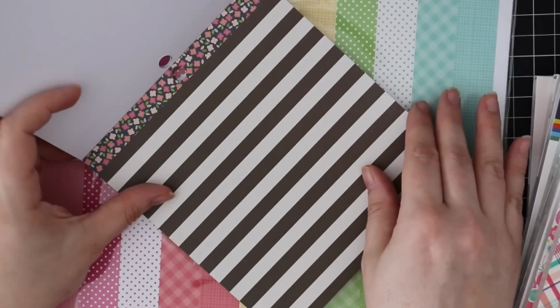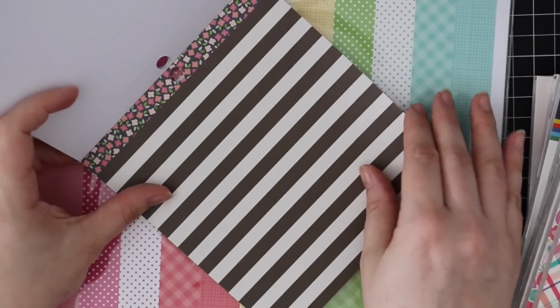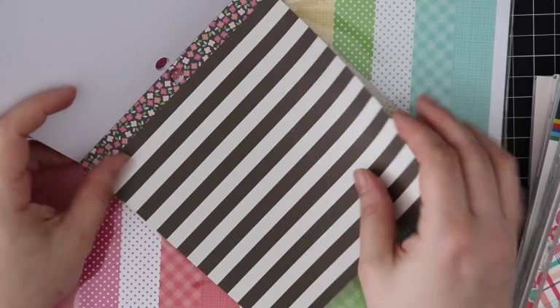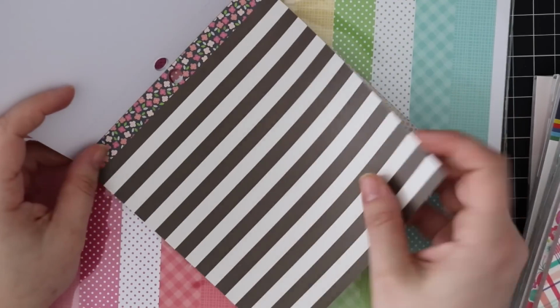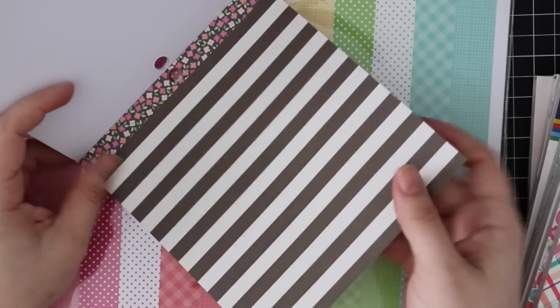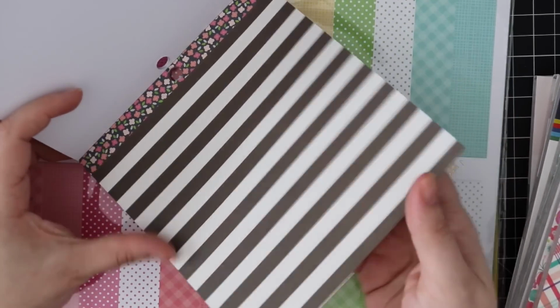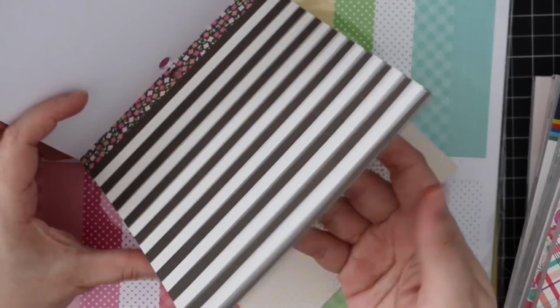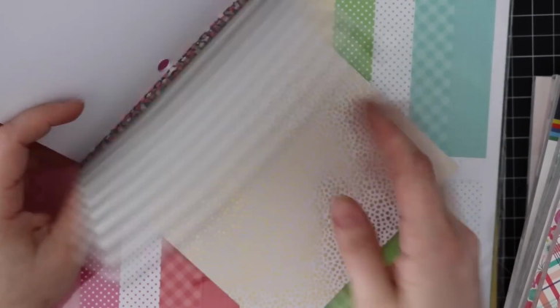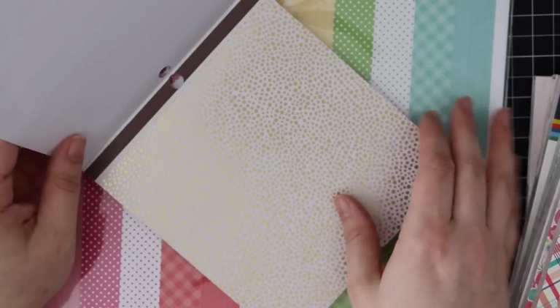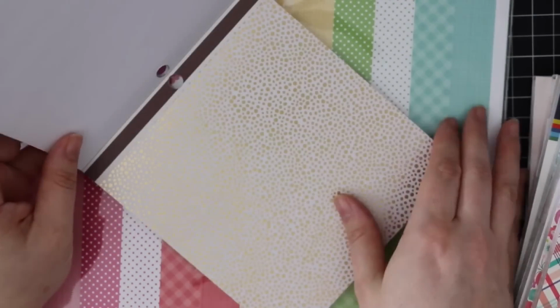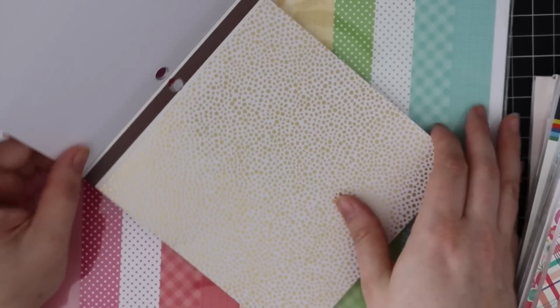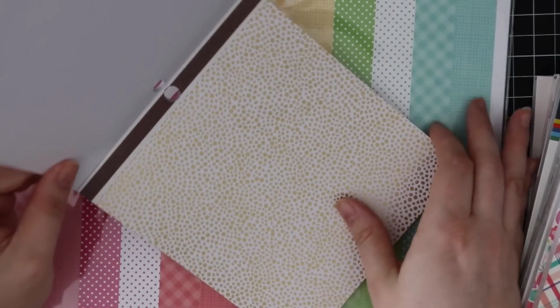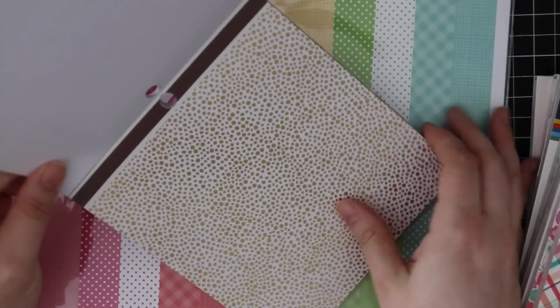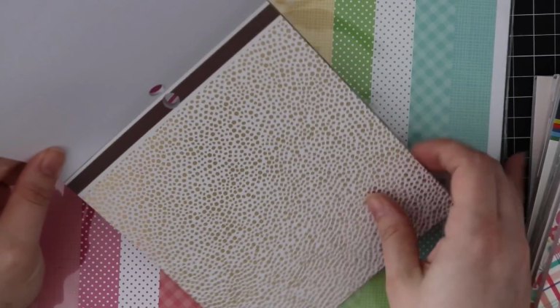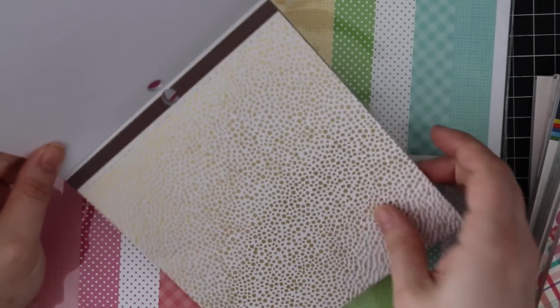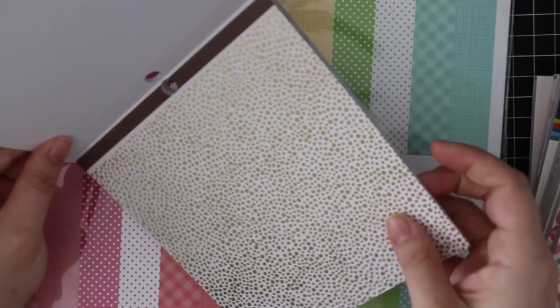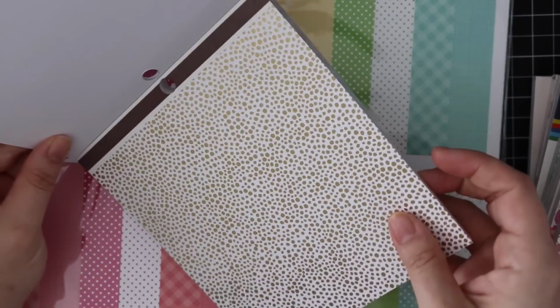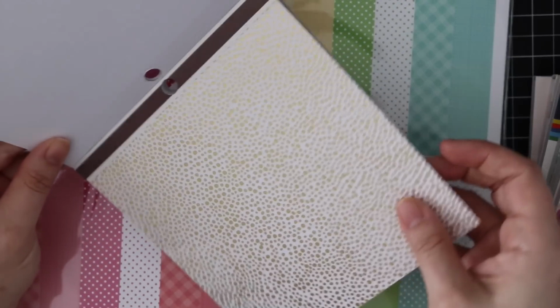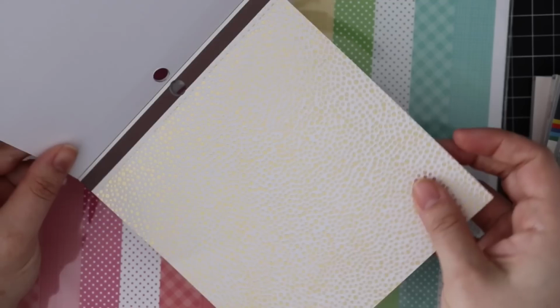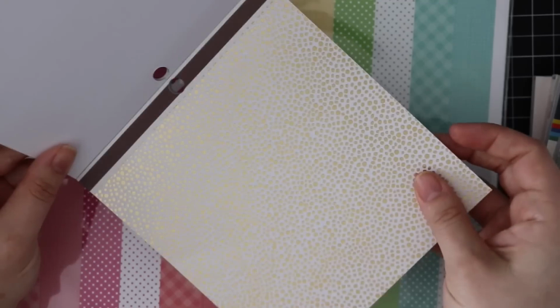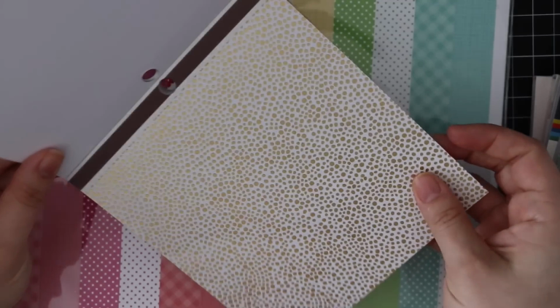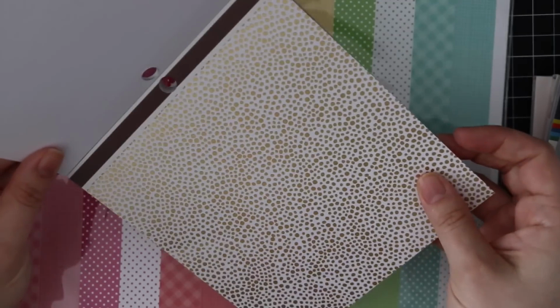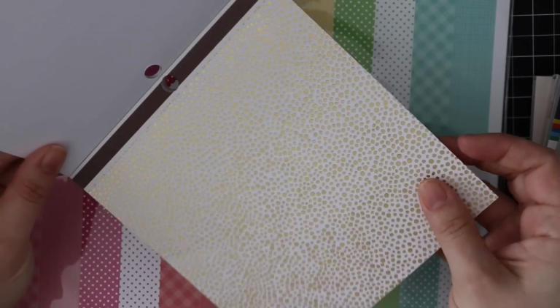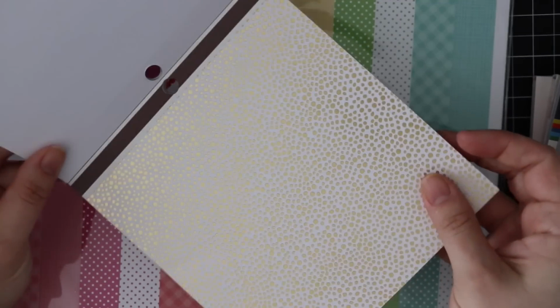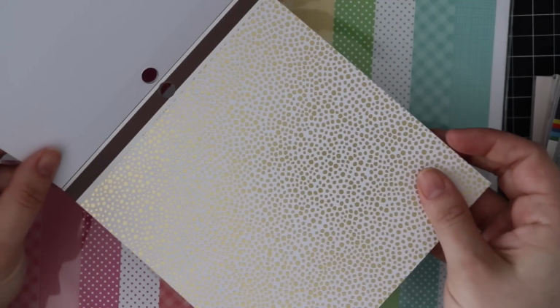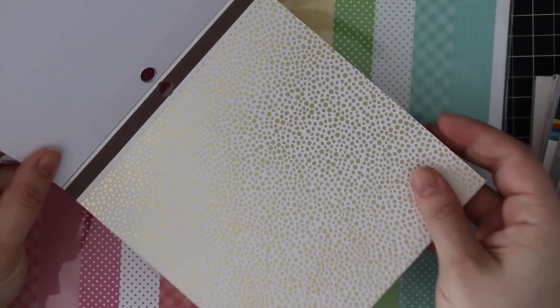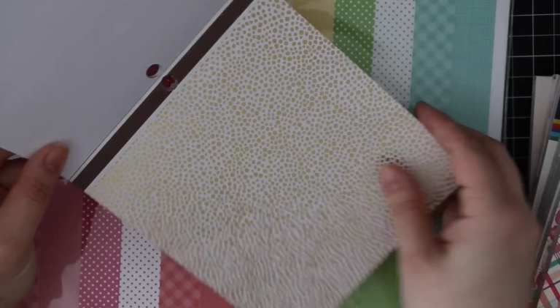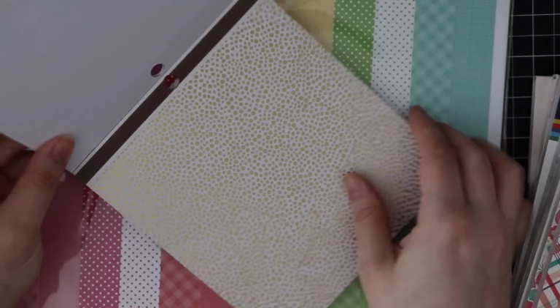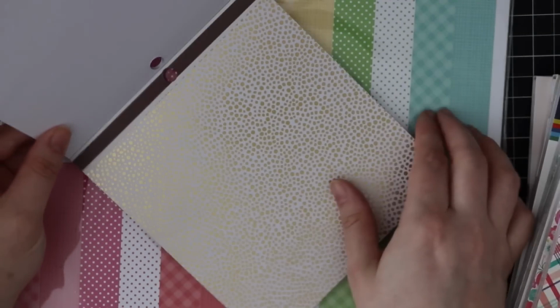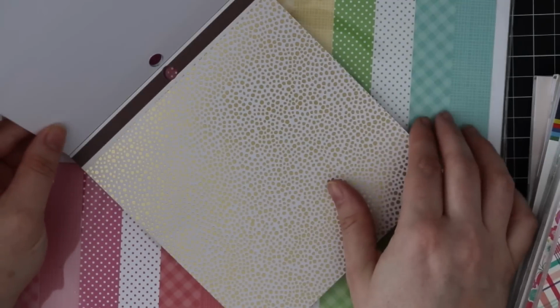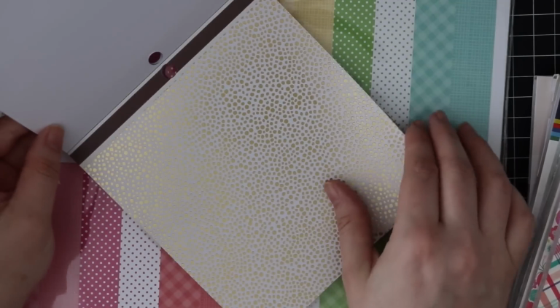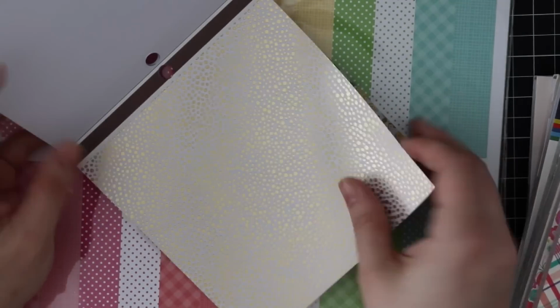That simple black and white stripe is foiled - isn't that pretty?